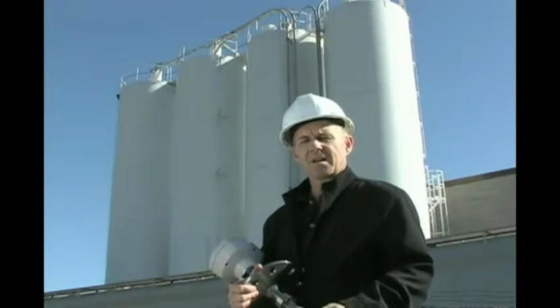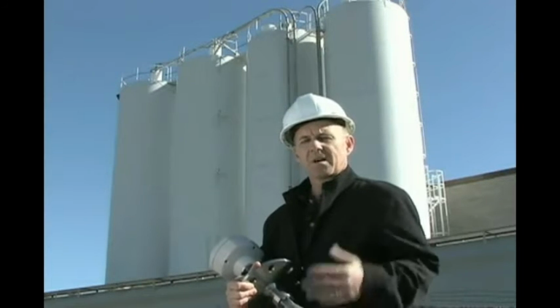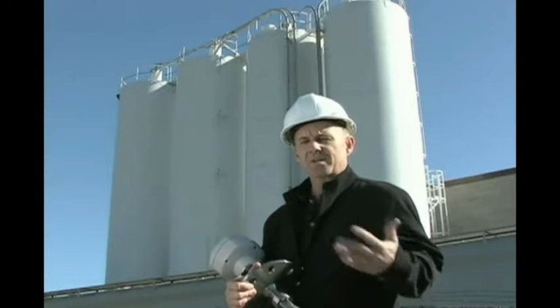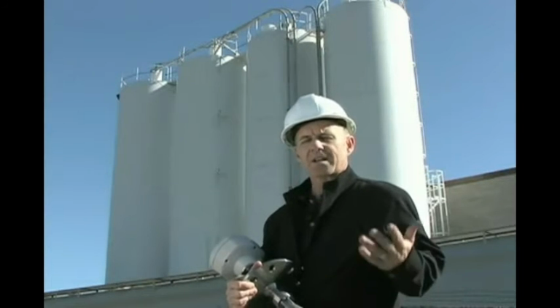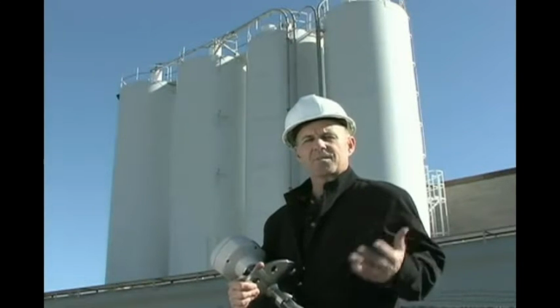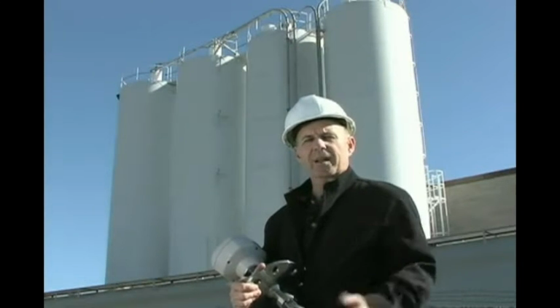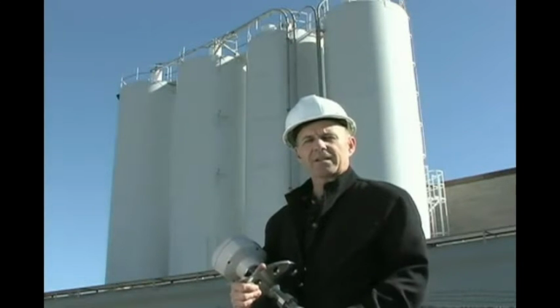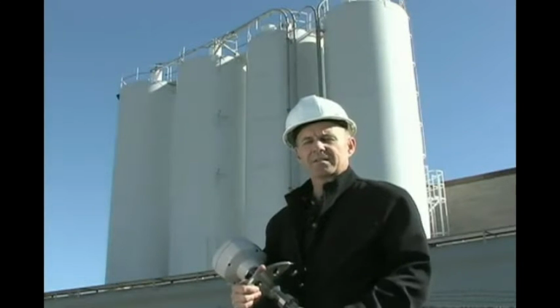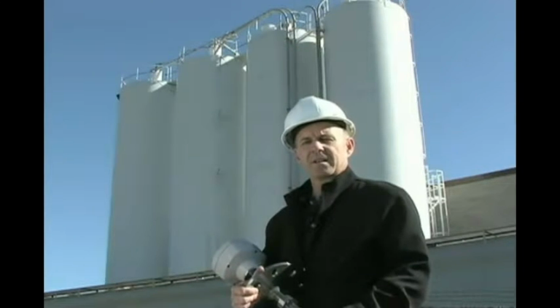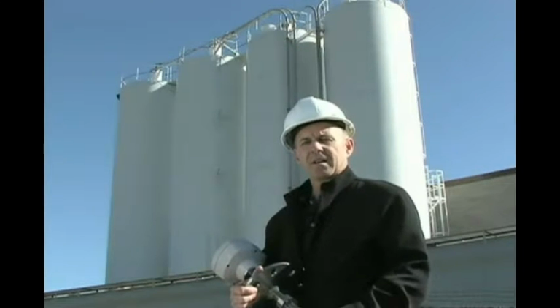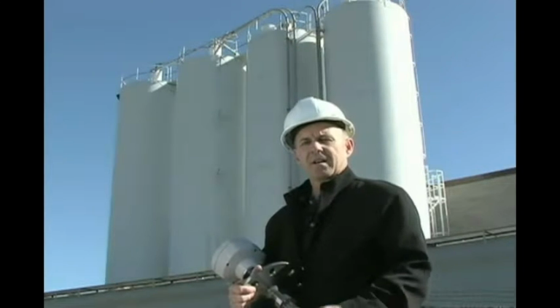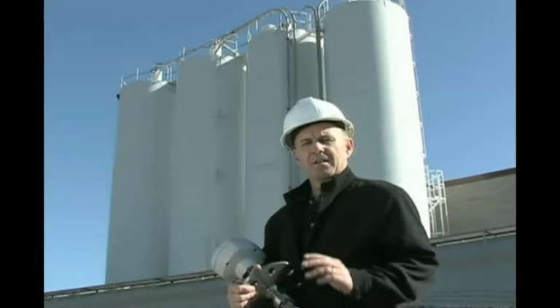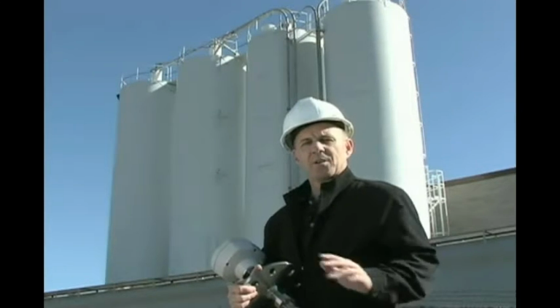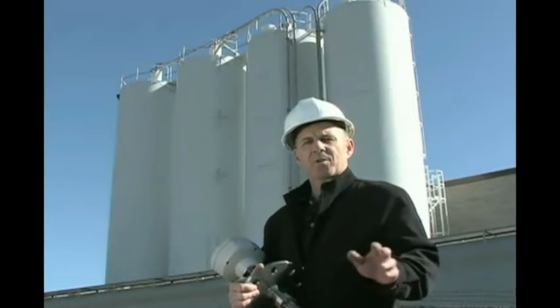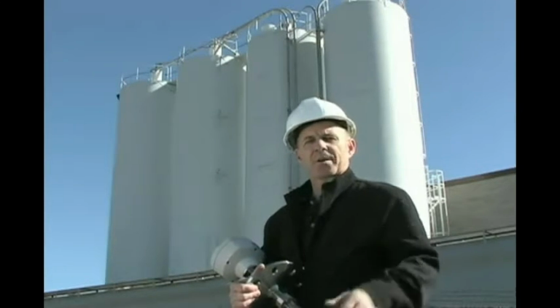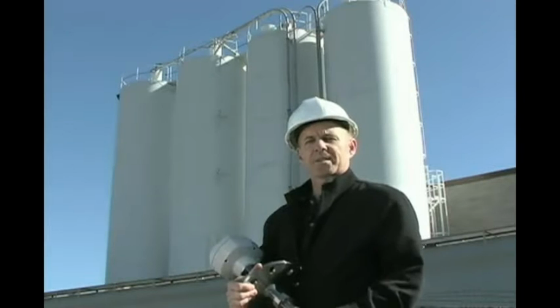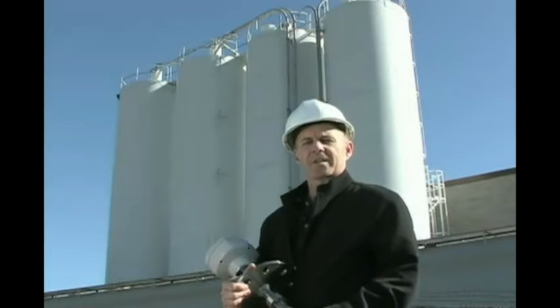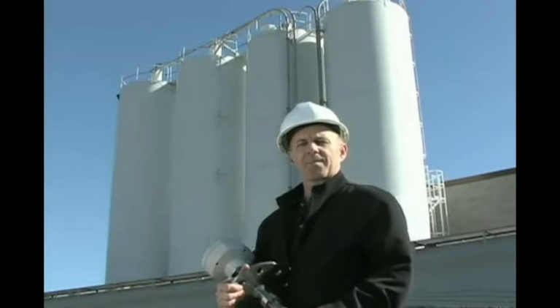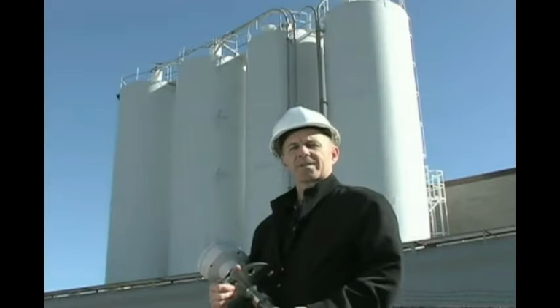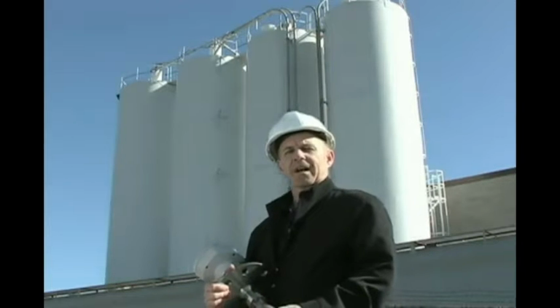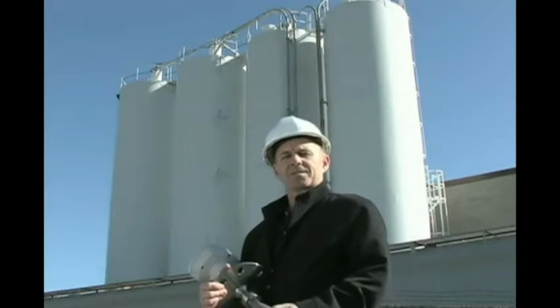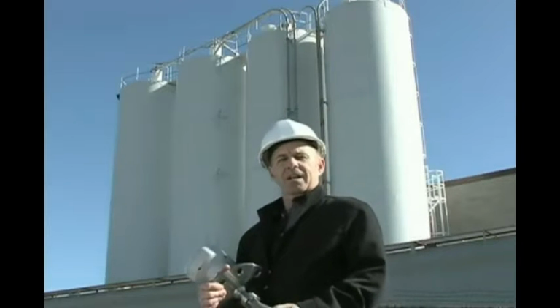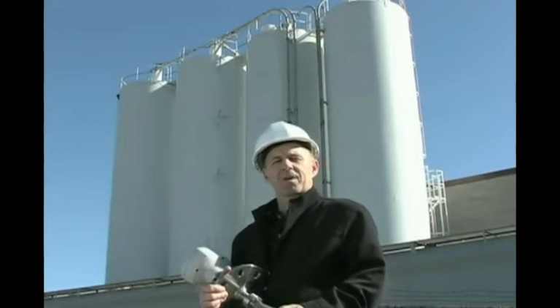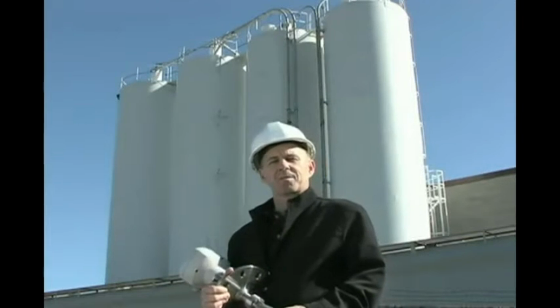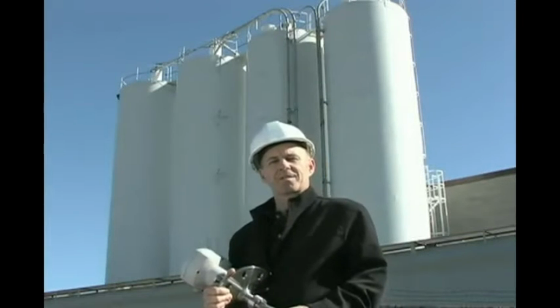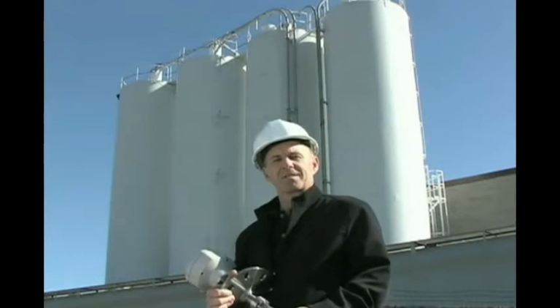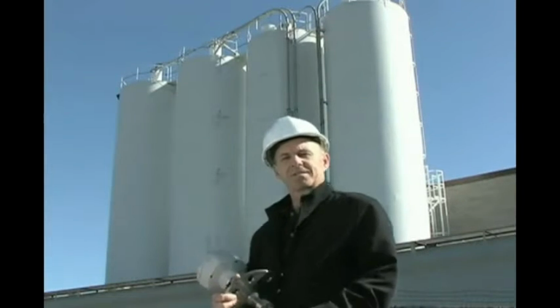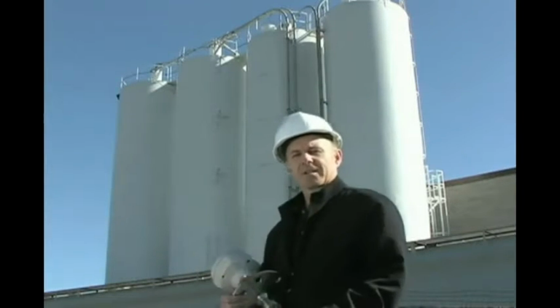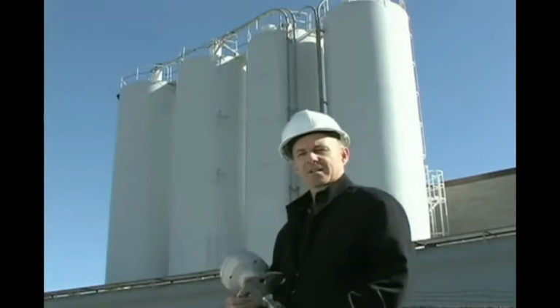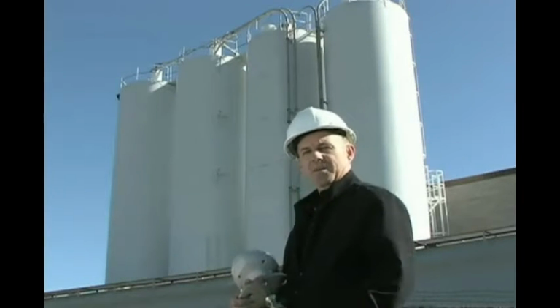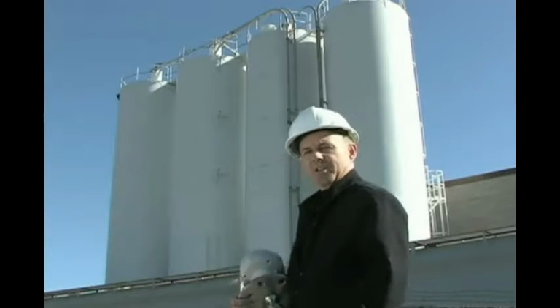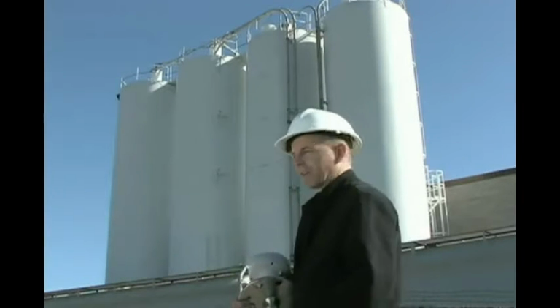Once that's complete, no more trips to the top of the silo to take measurements. So let's go and show you.